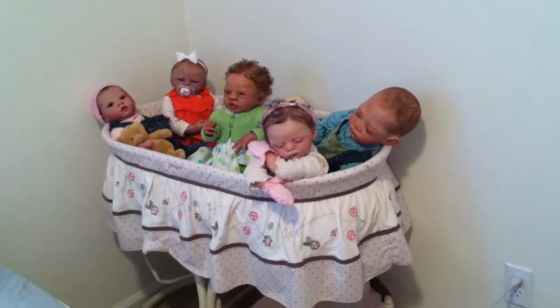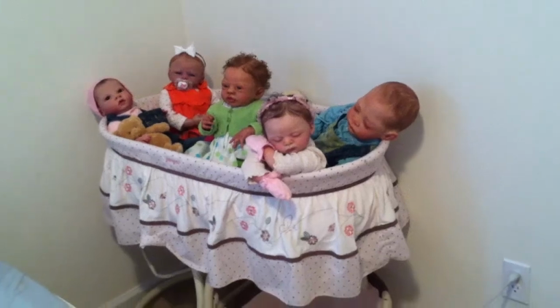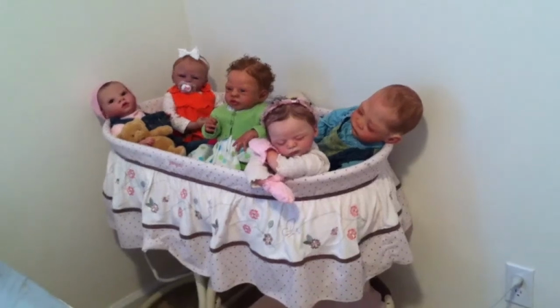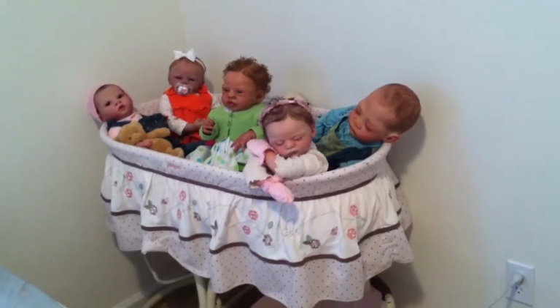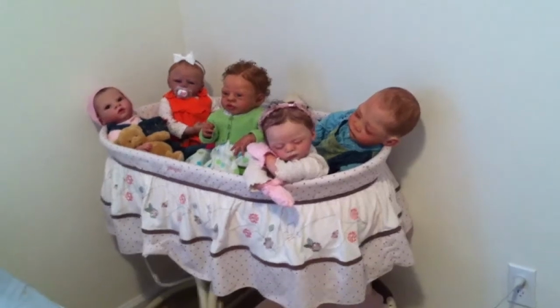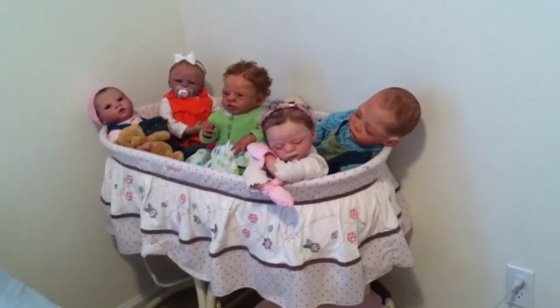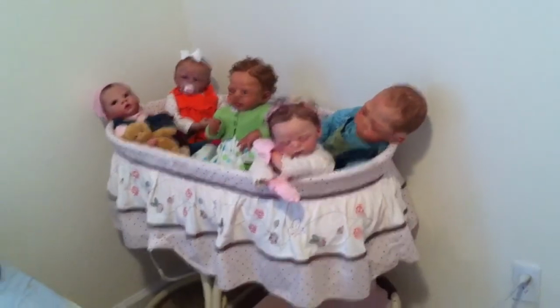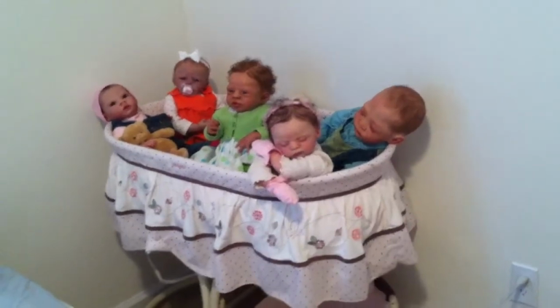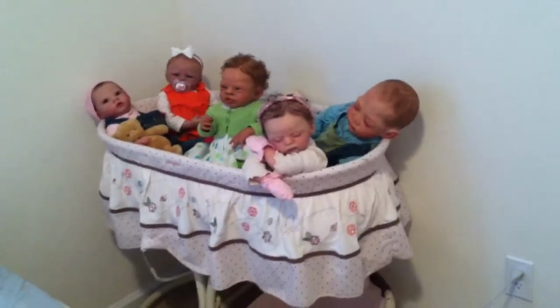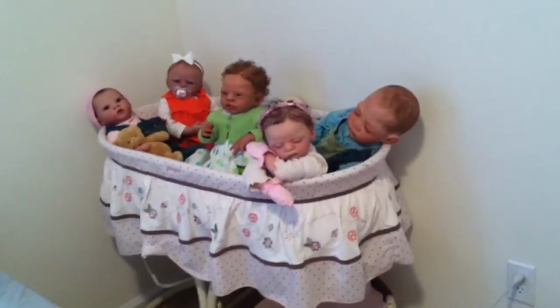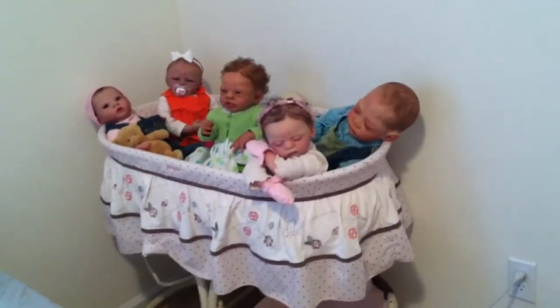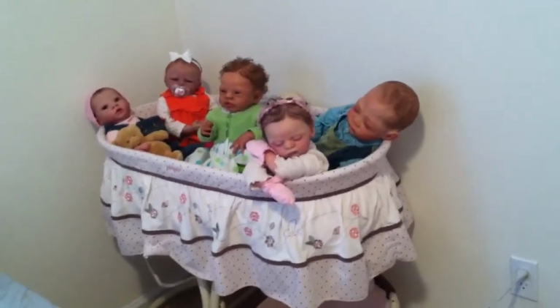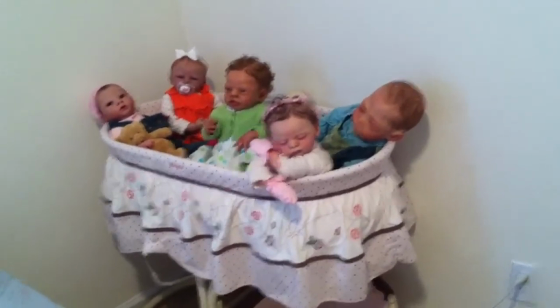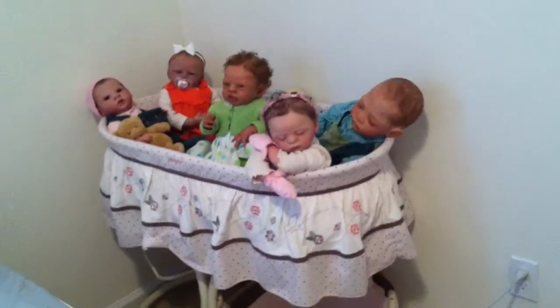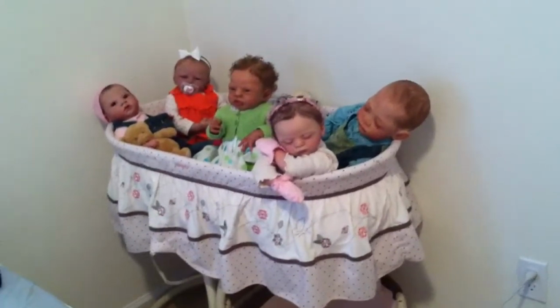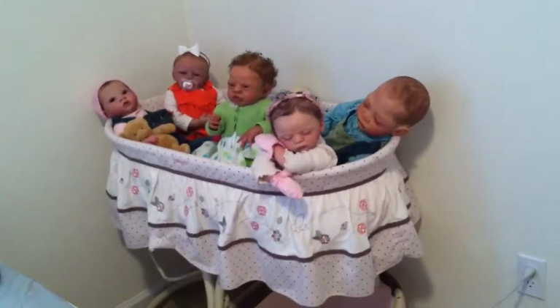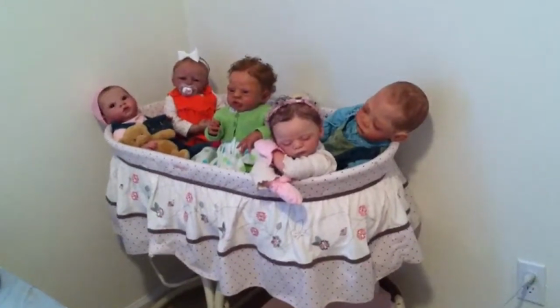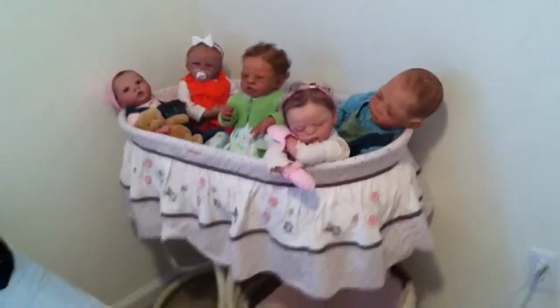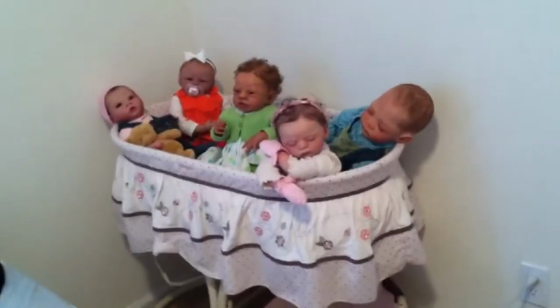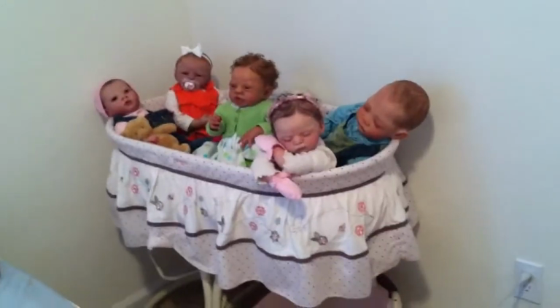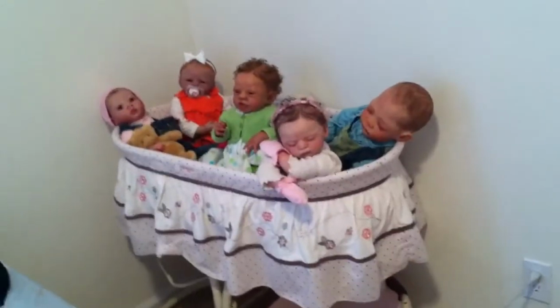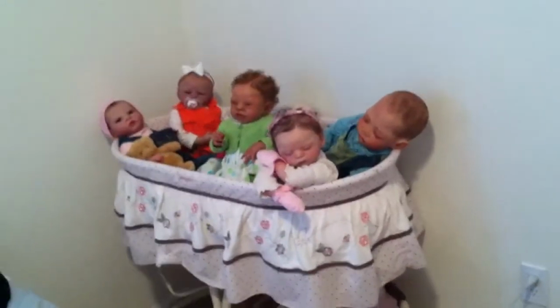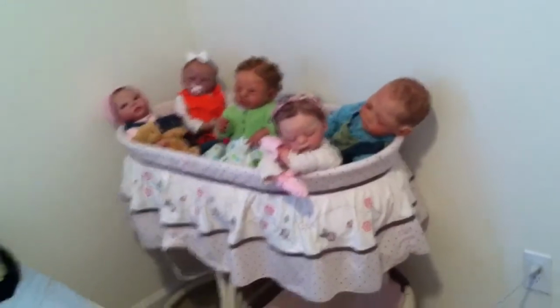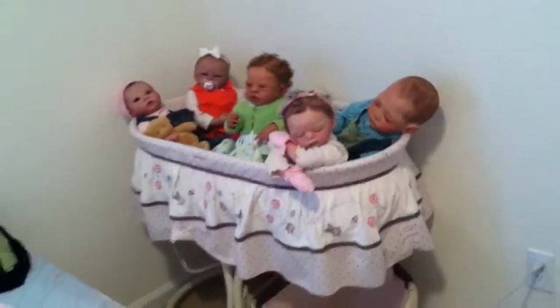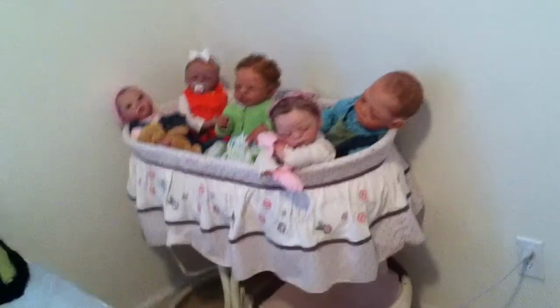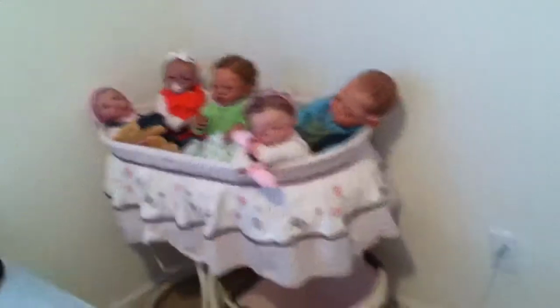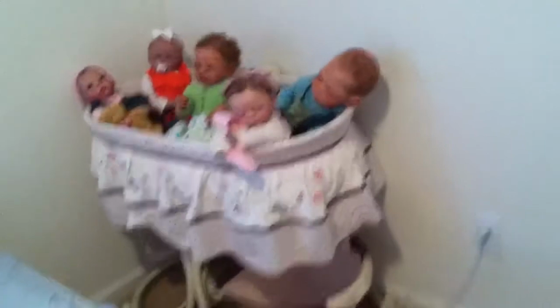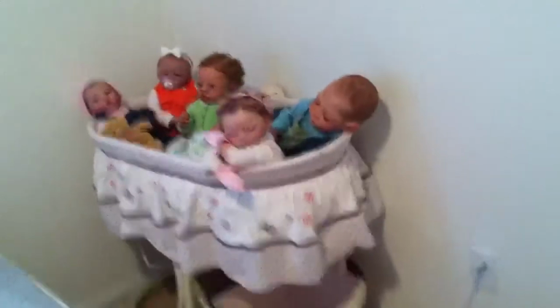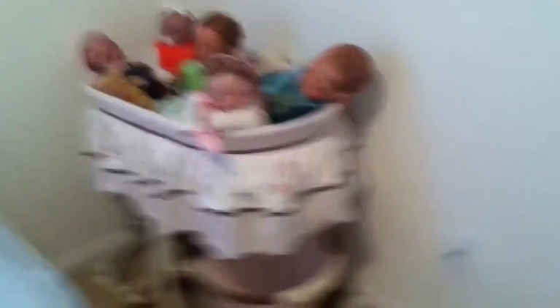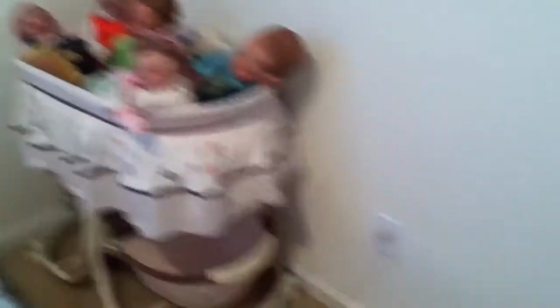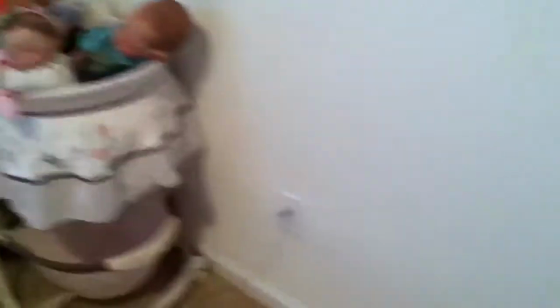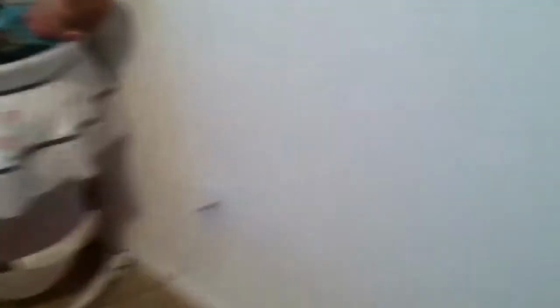Hey beautiful YouTubers, it's Tess and the babies all look super cute in the bassinet today. I just wanted to show you guys.